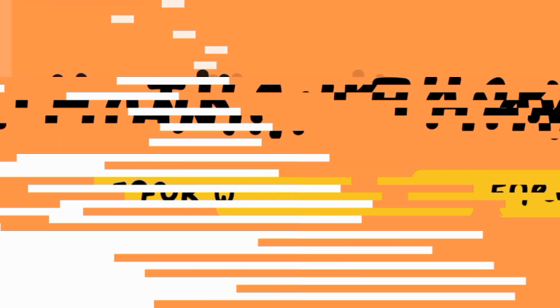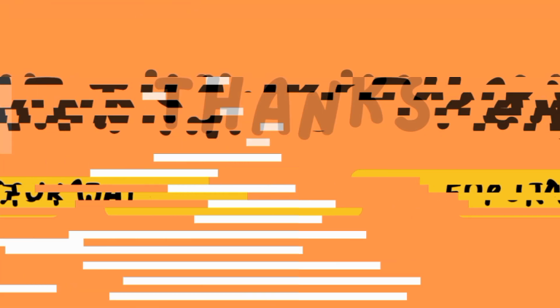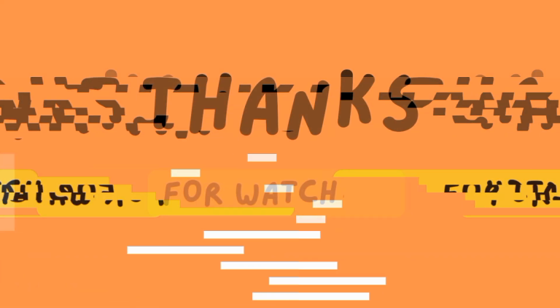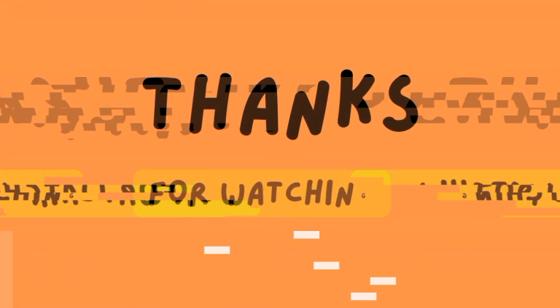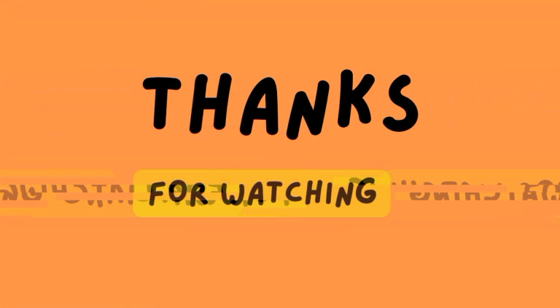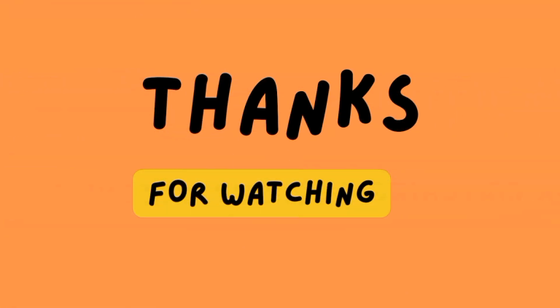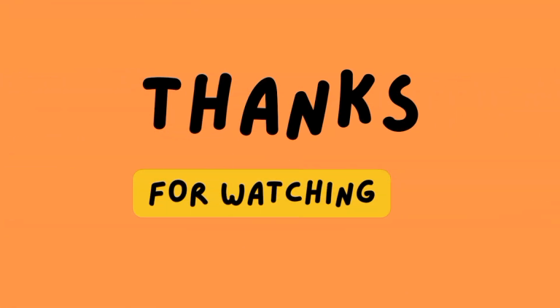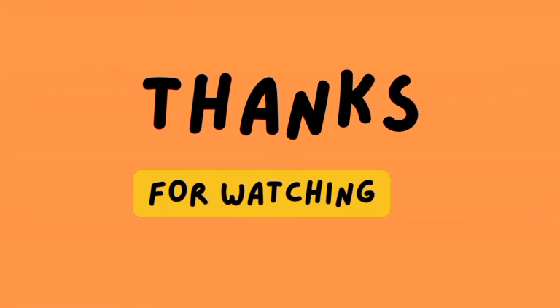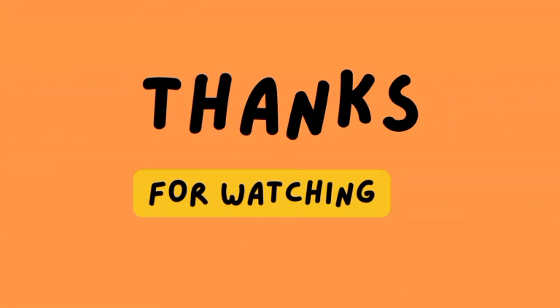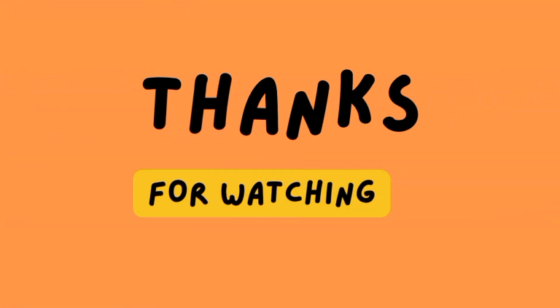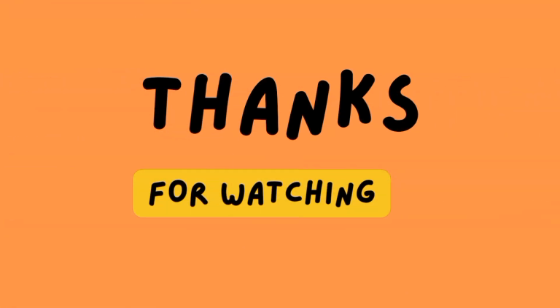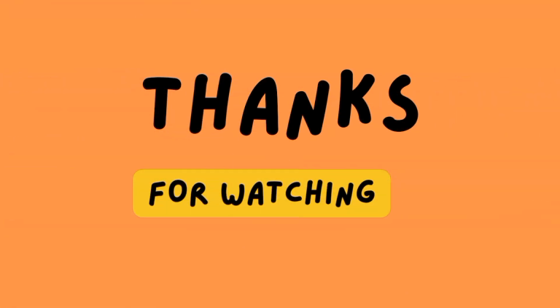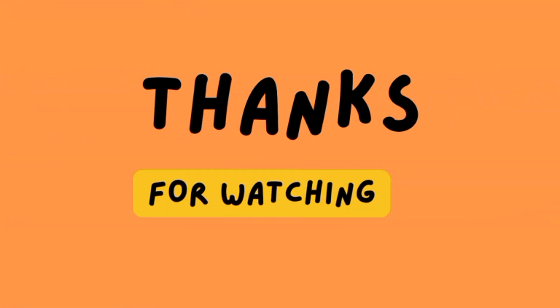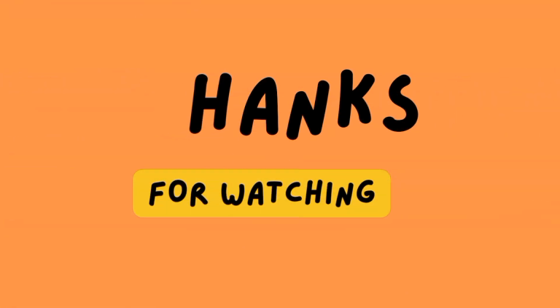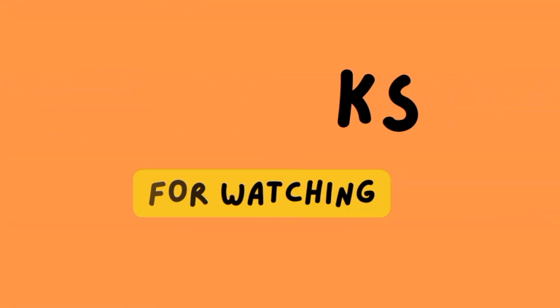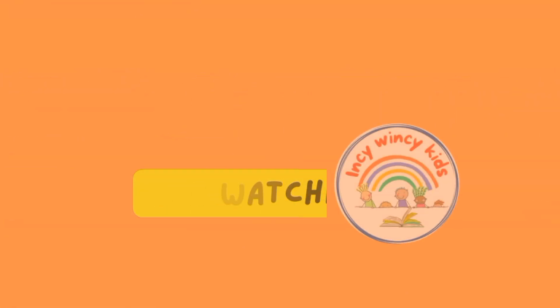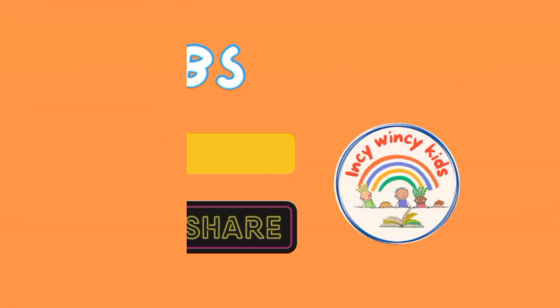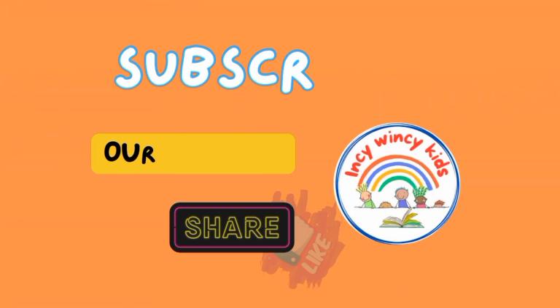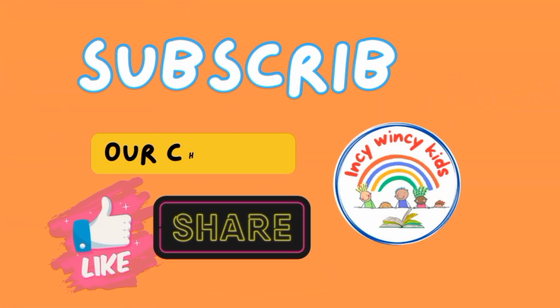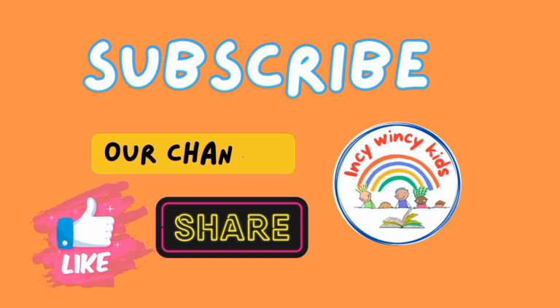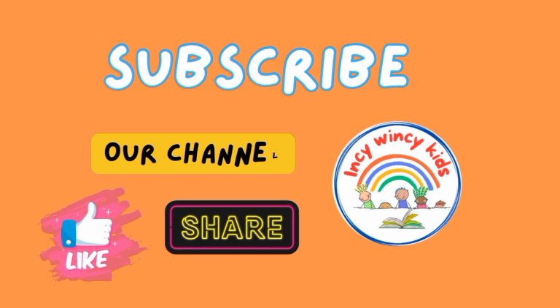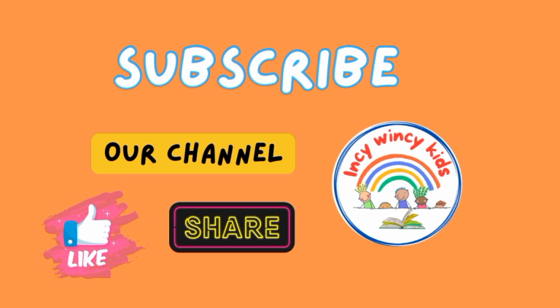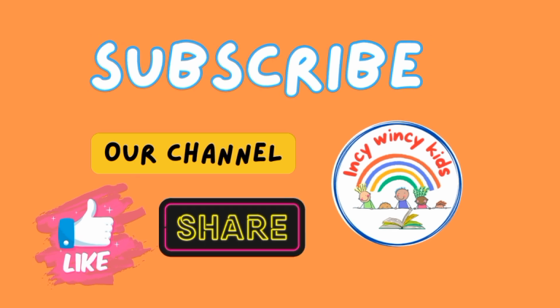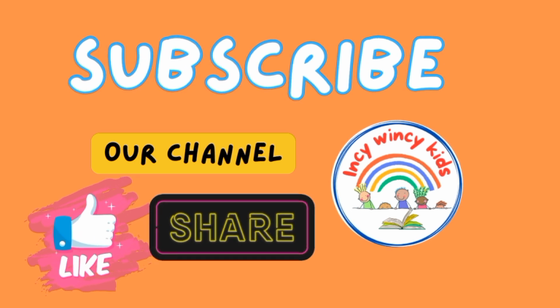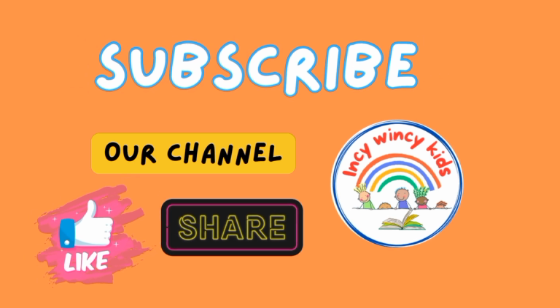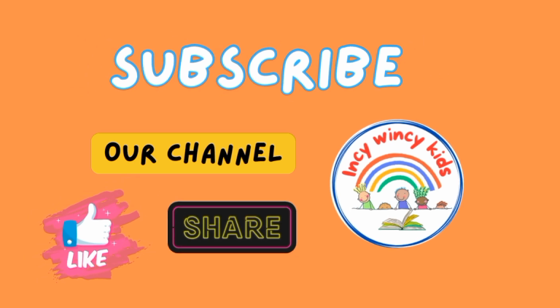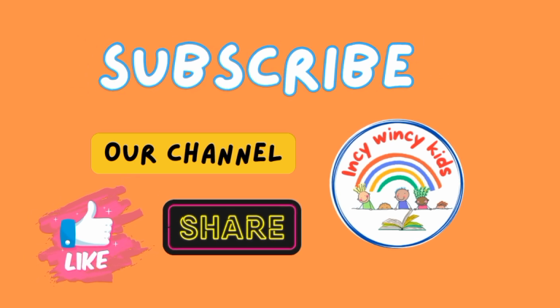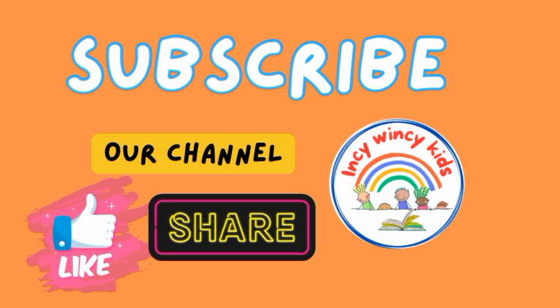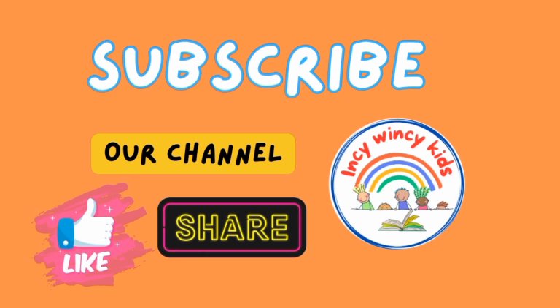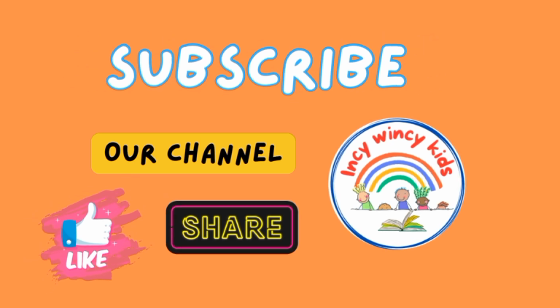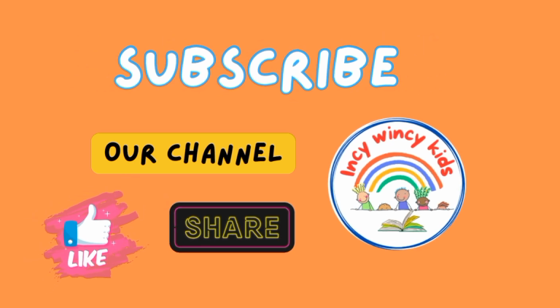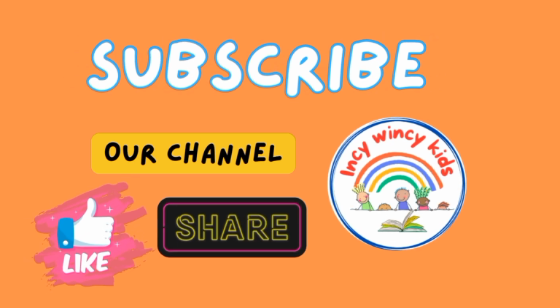I hope you liked the video. For more videos, please like, share, and subscribe. Thank you.